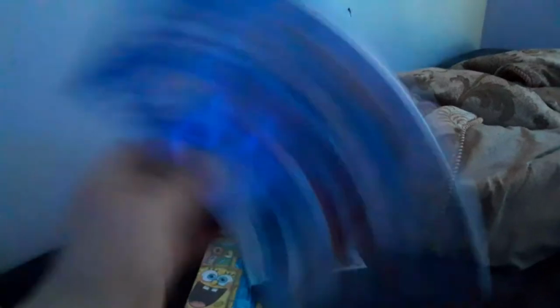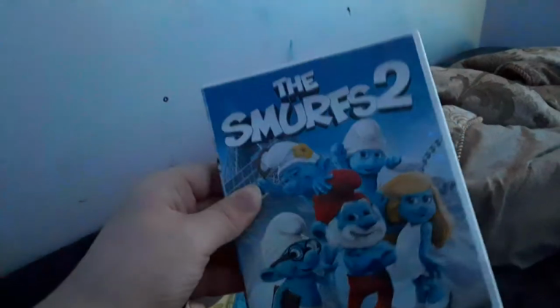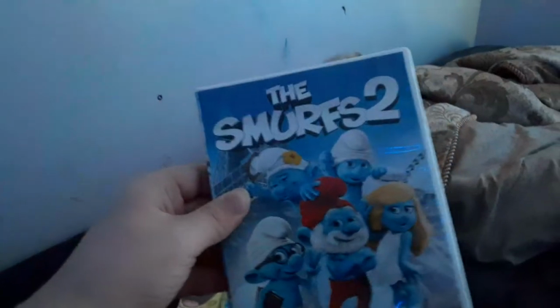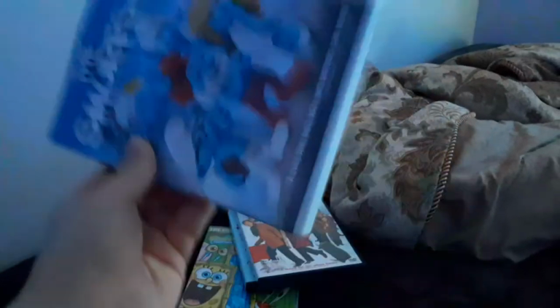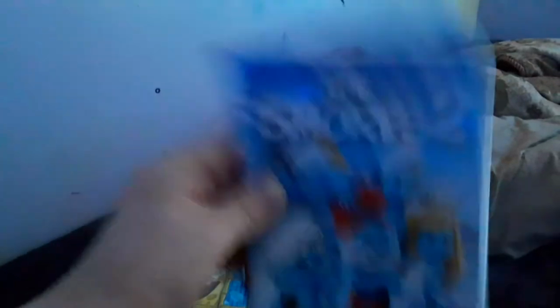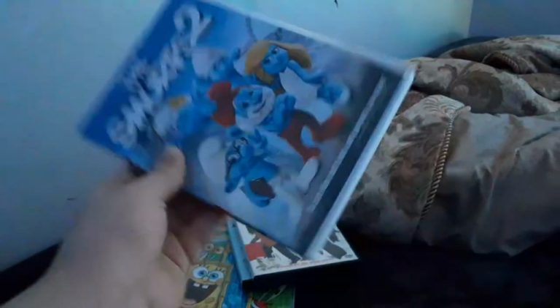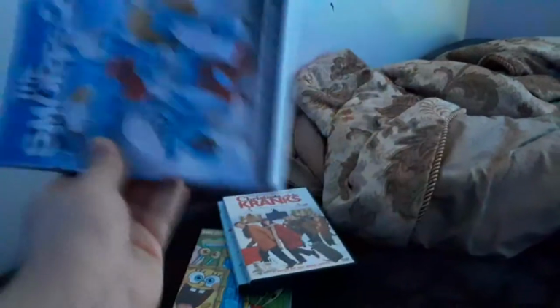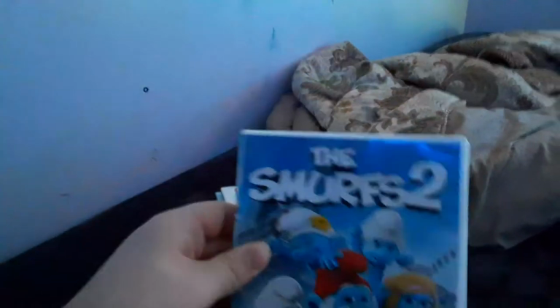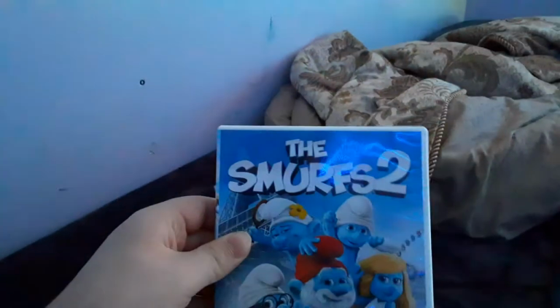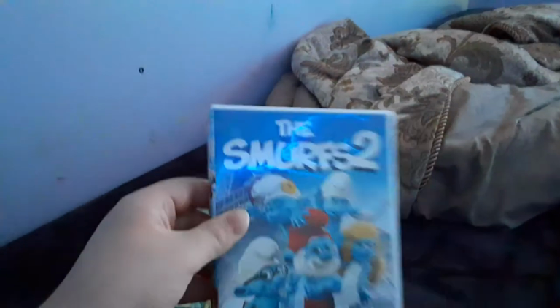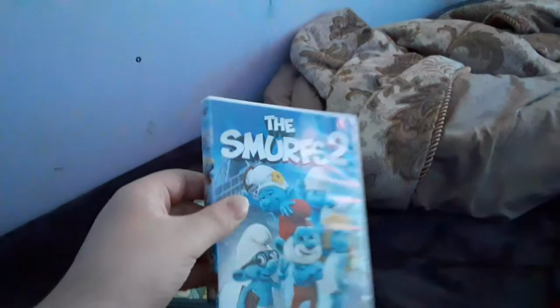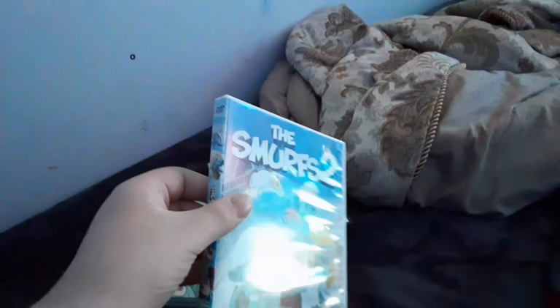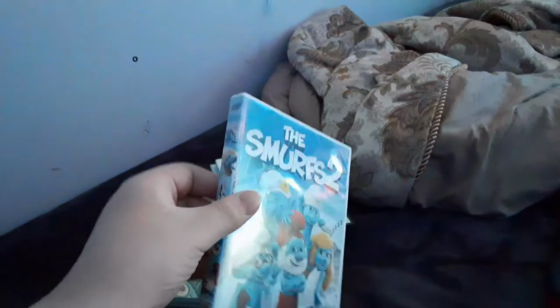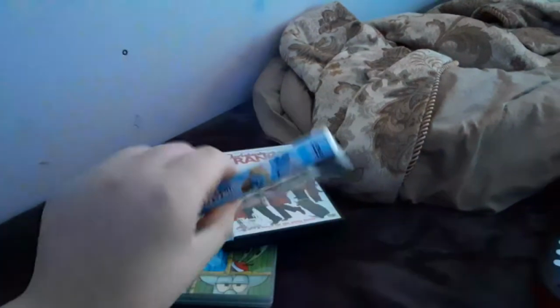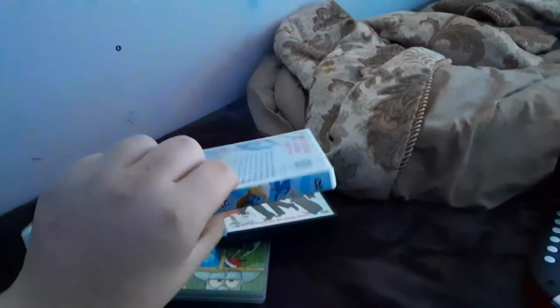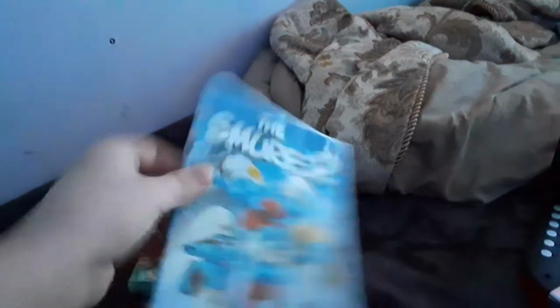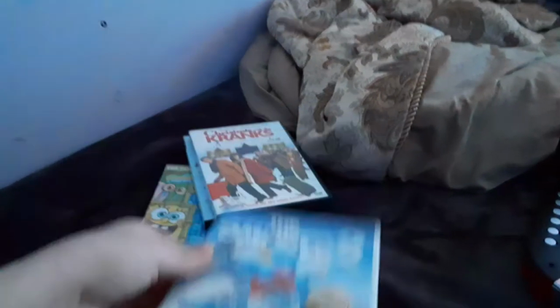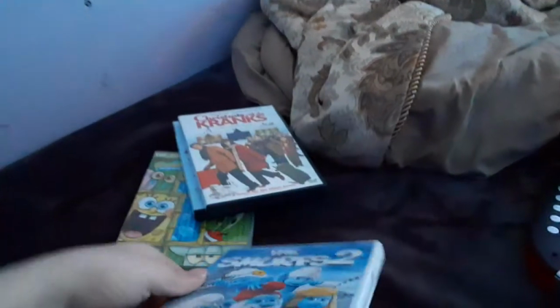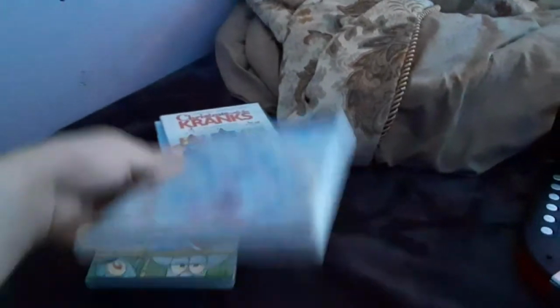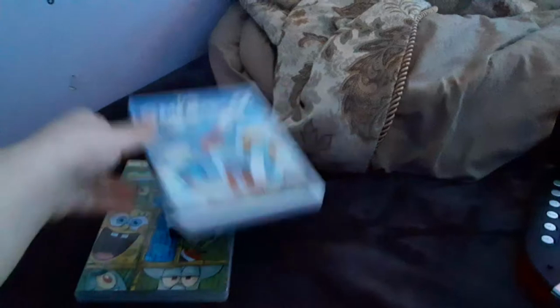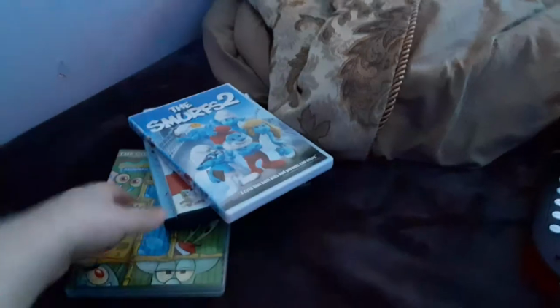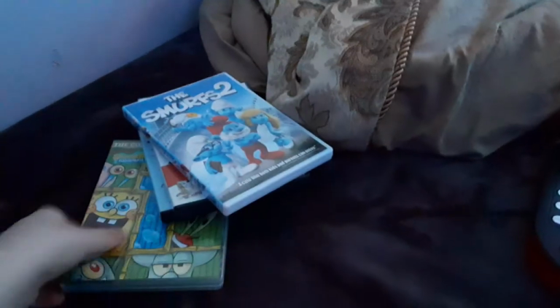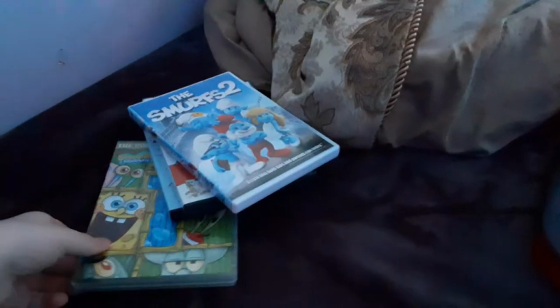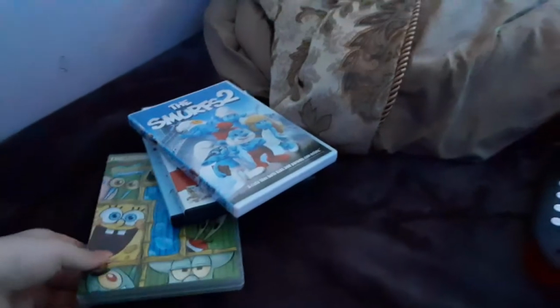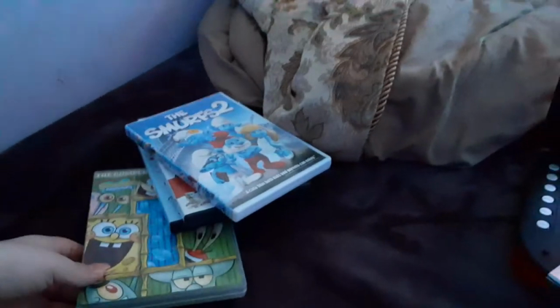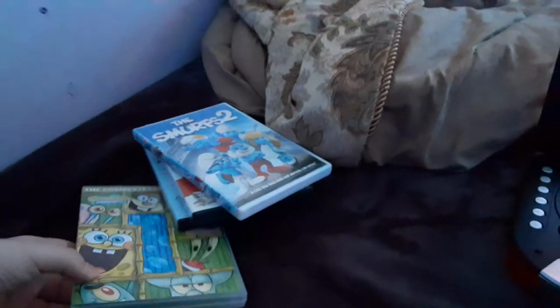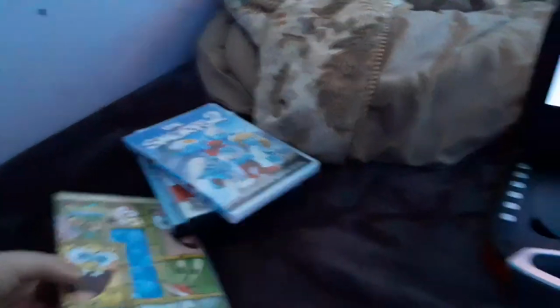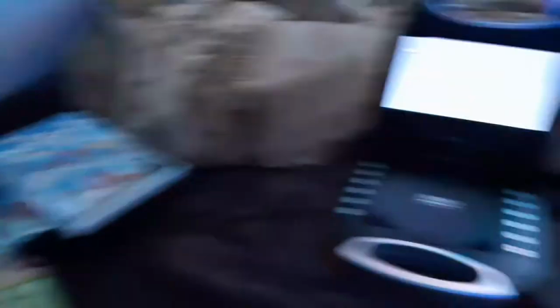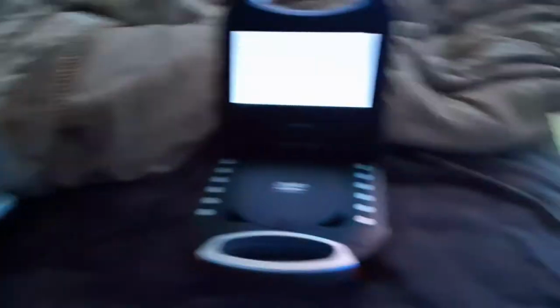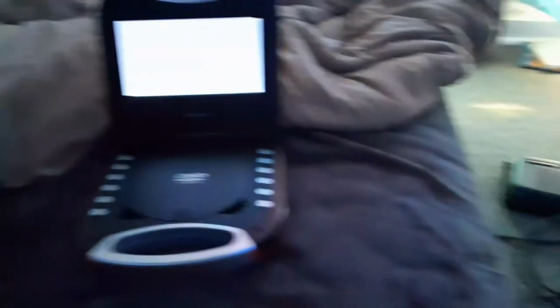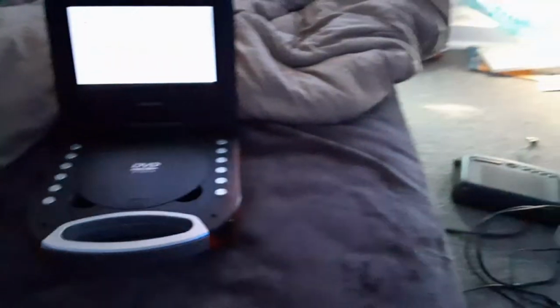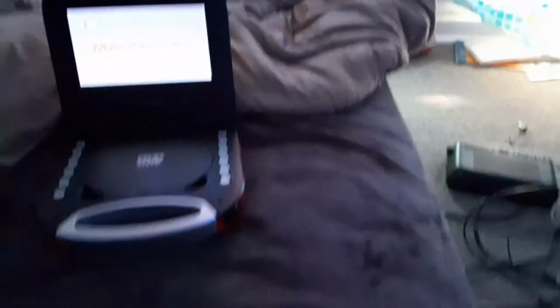Or should I say, the Smurfs — dah! I was just acting like I was in a DVD collection nutshell video.